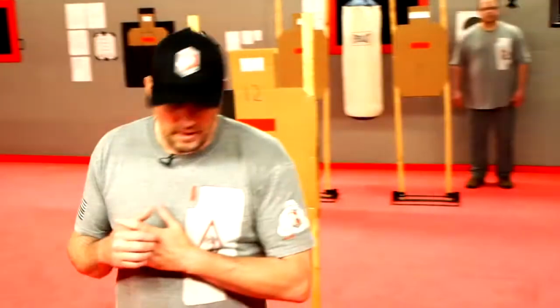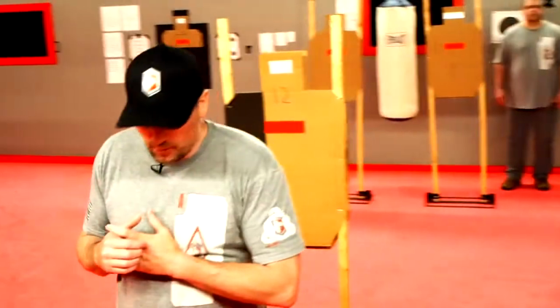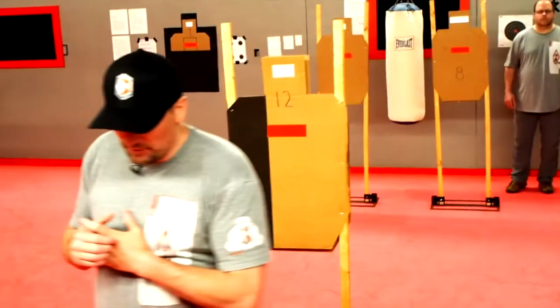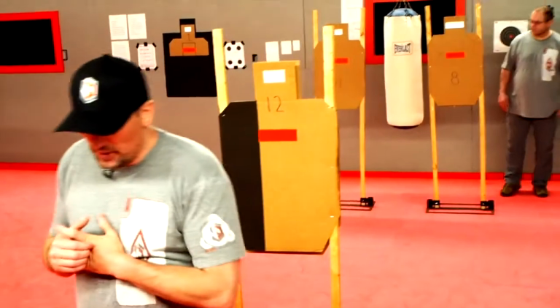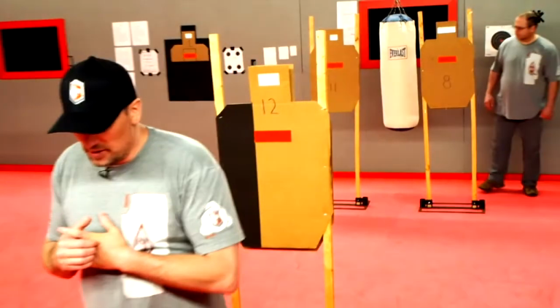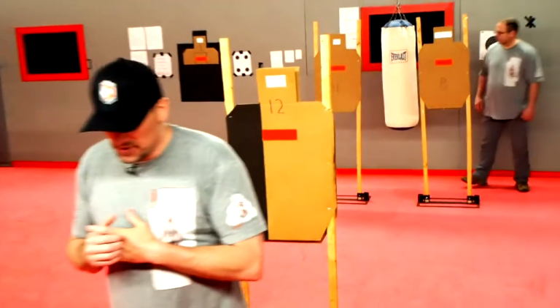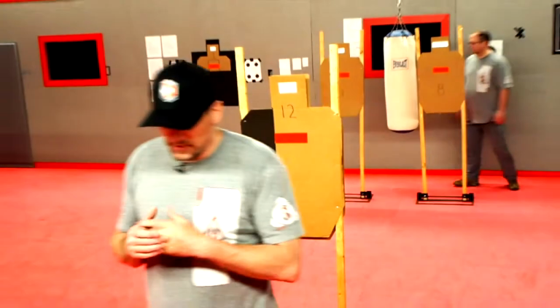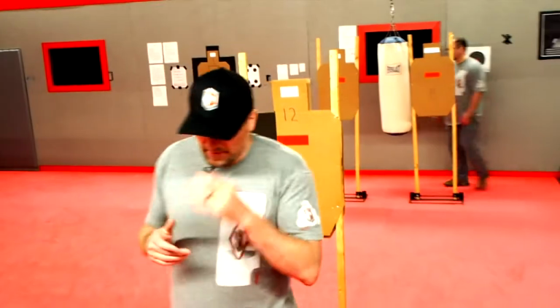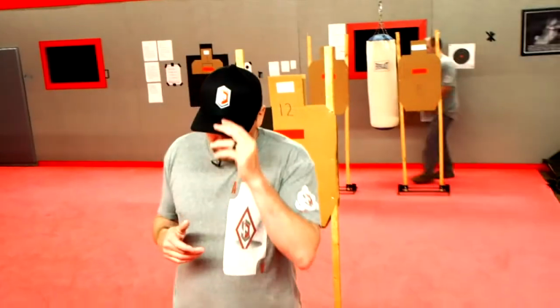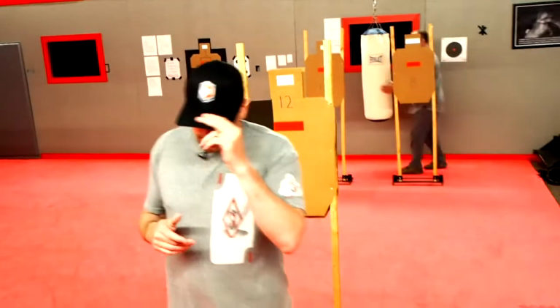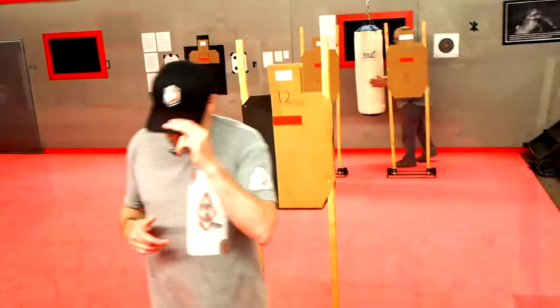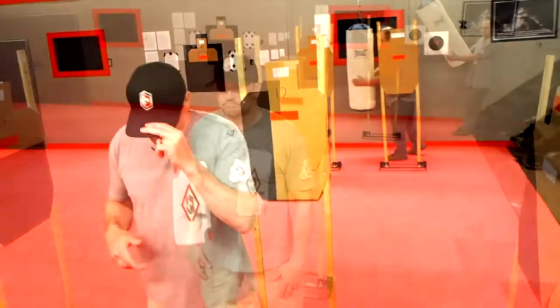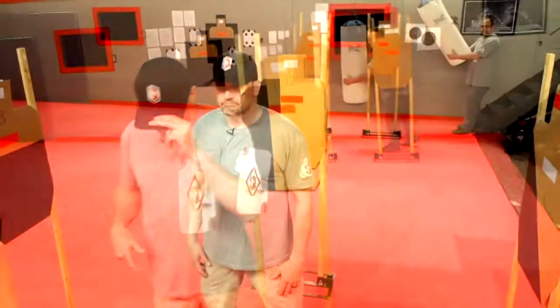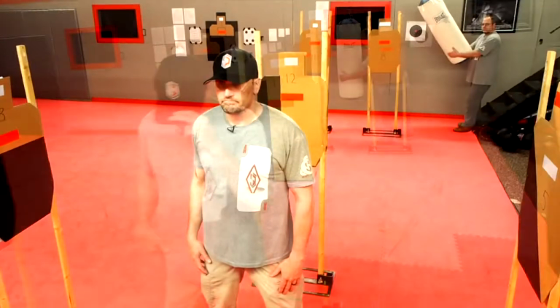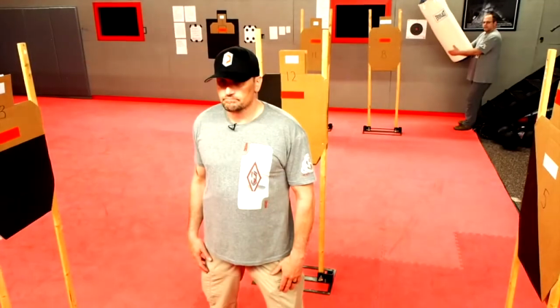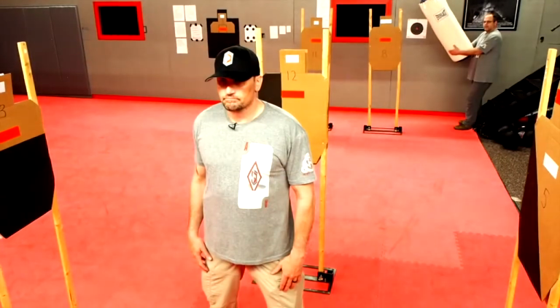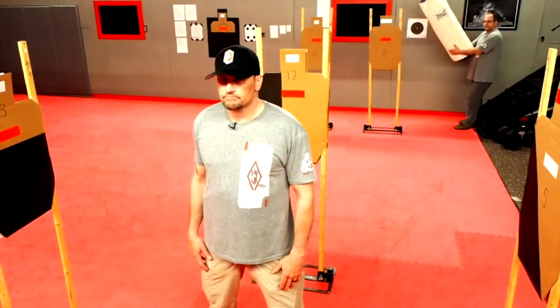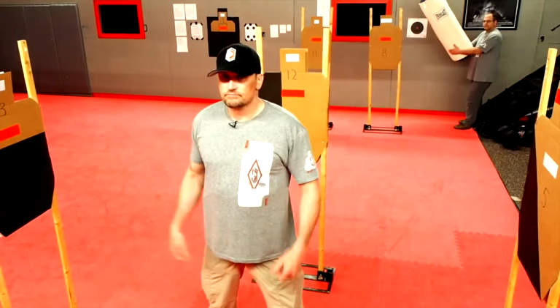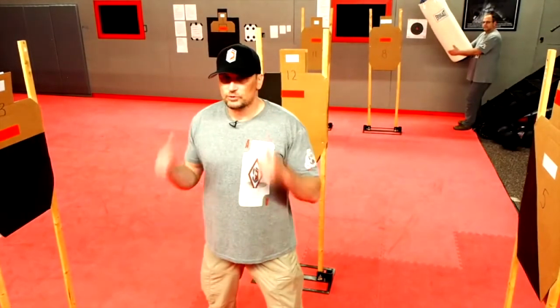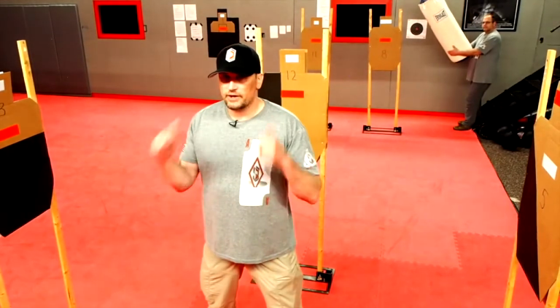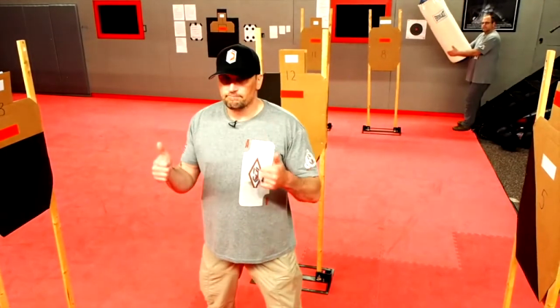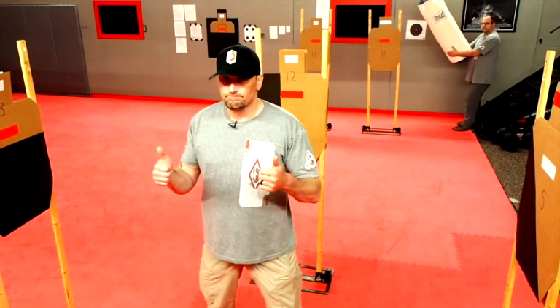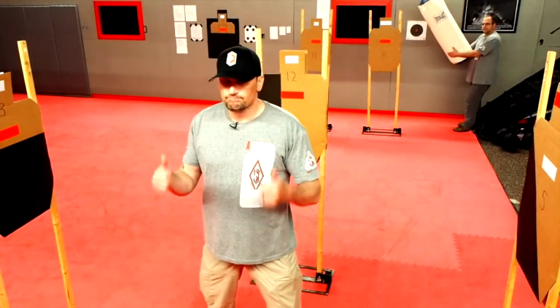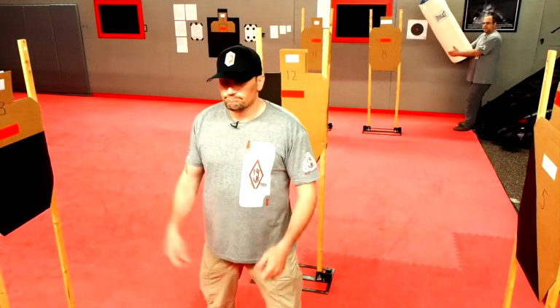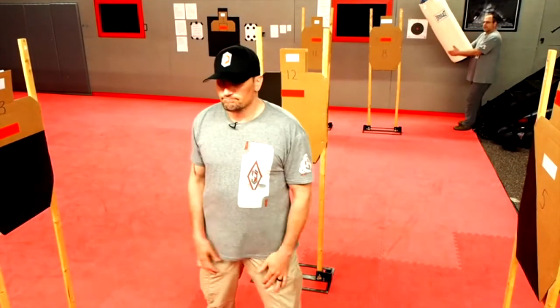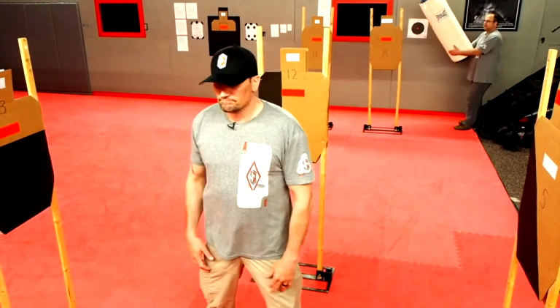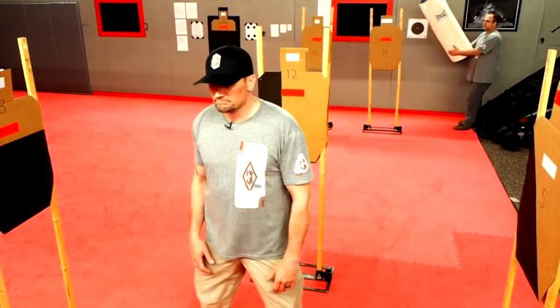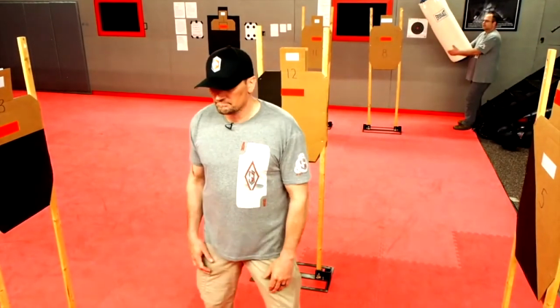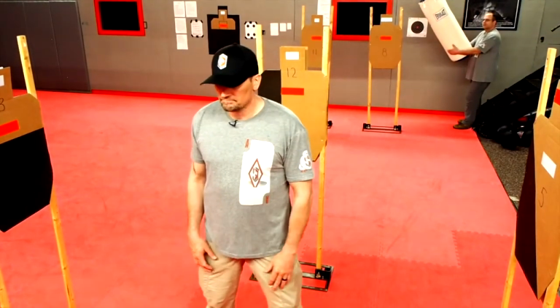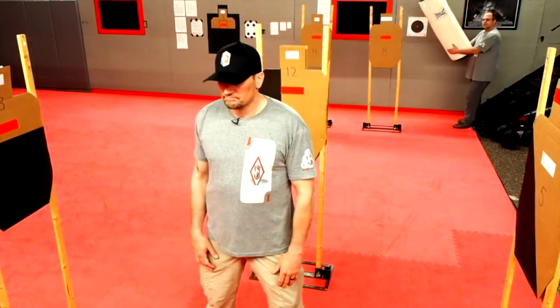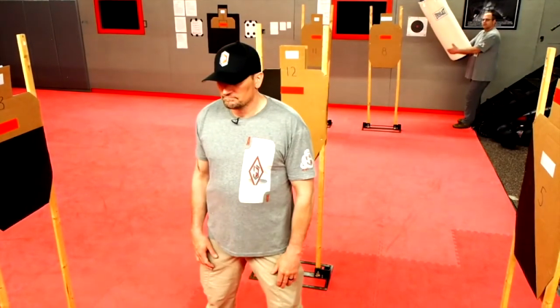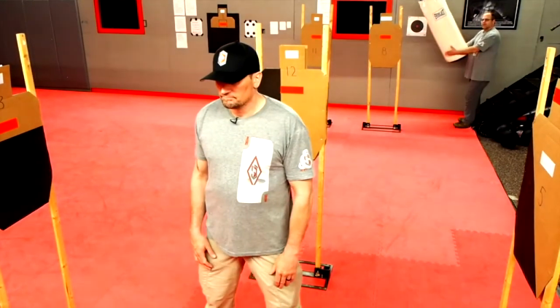All right, Larry, whenever you're ready, you can swing the bag. Ready. Stand by. Fight.